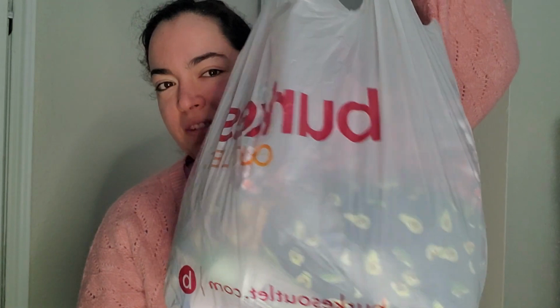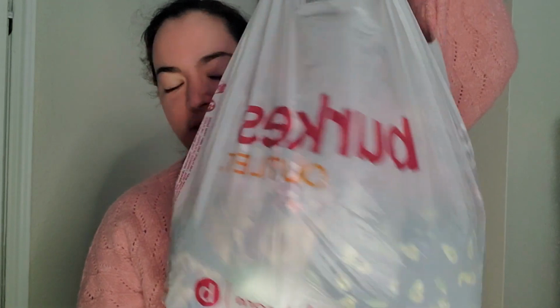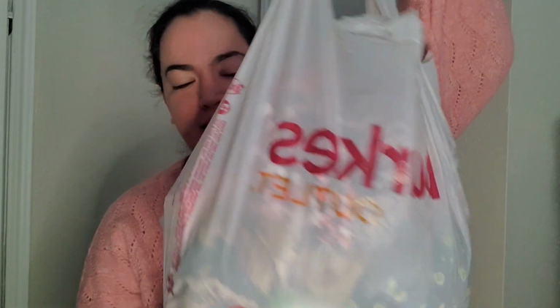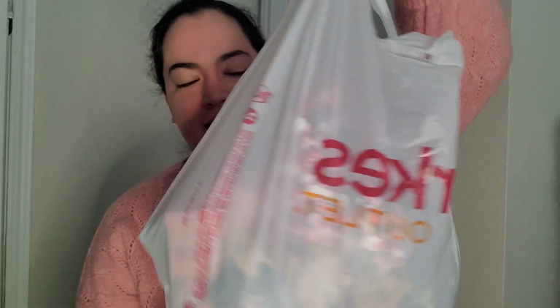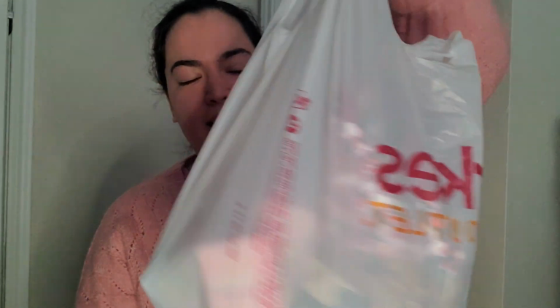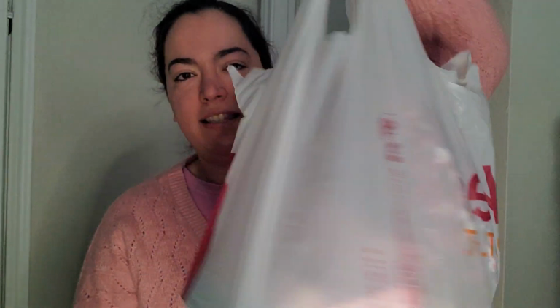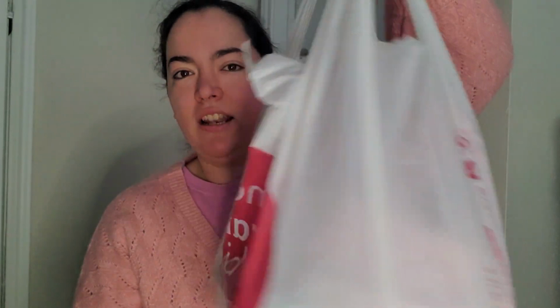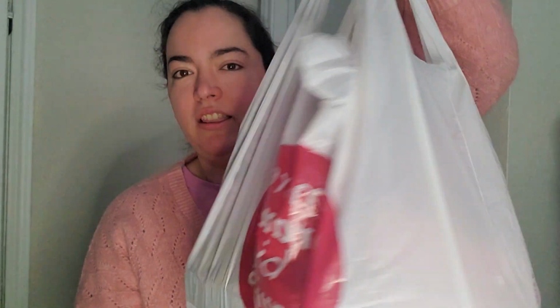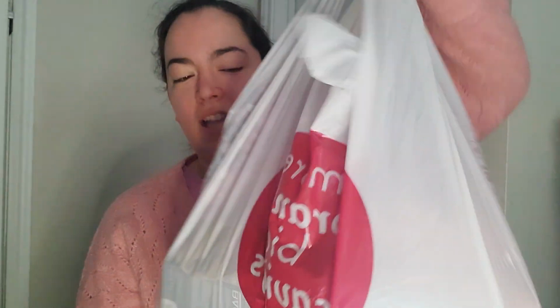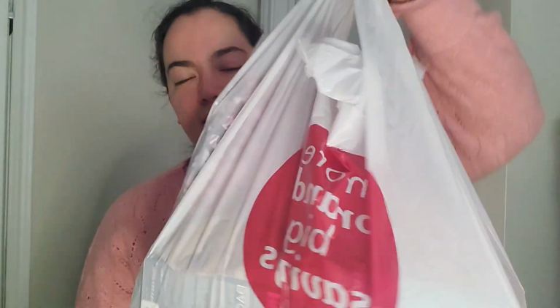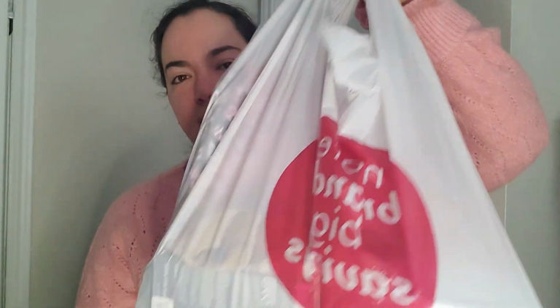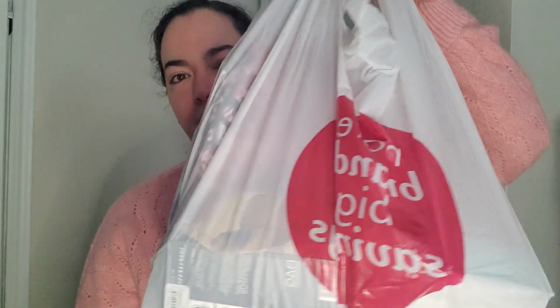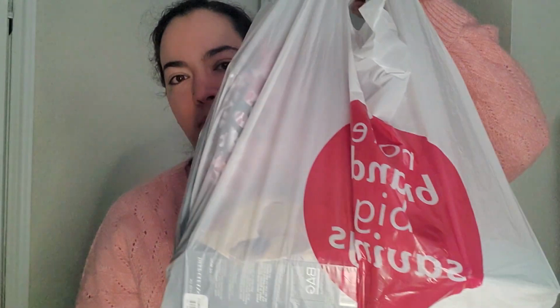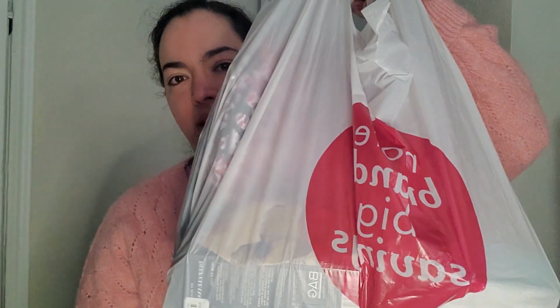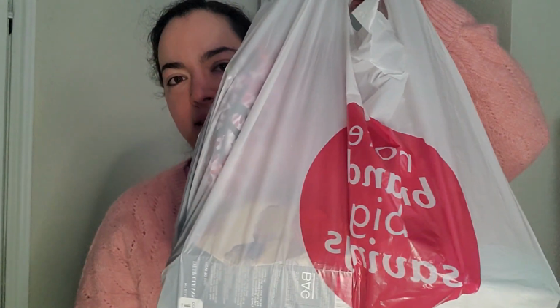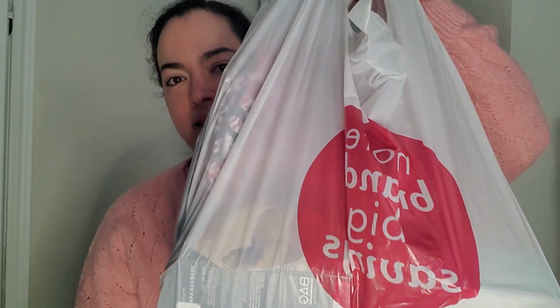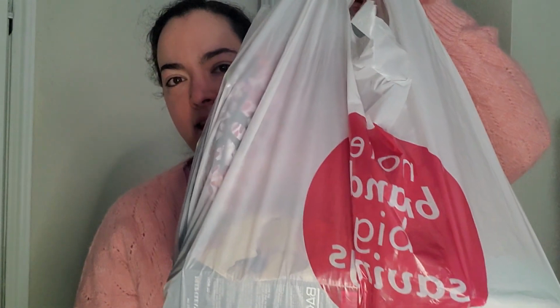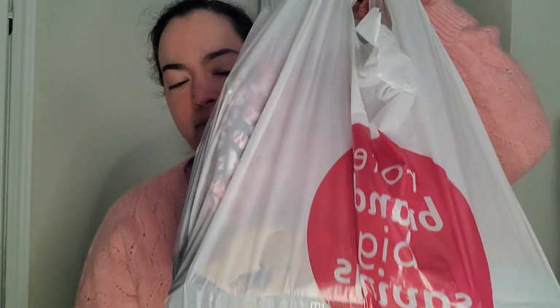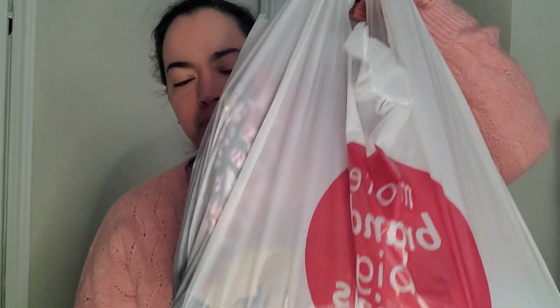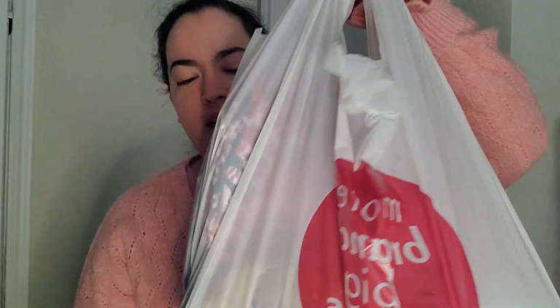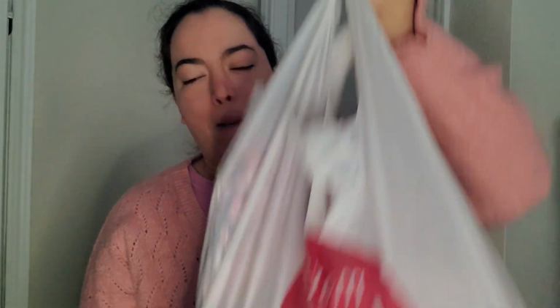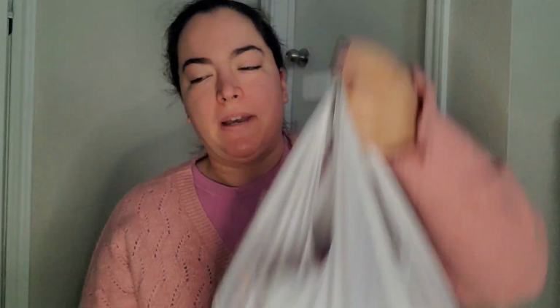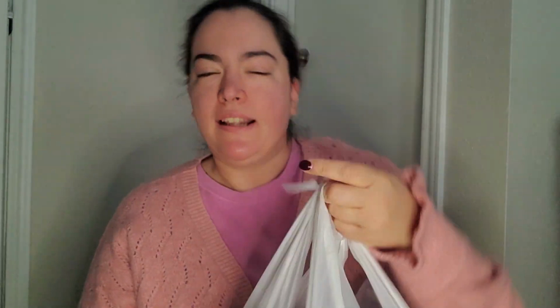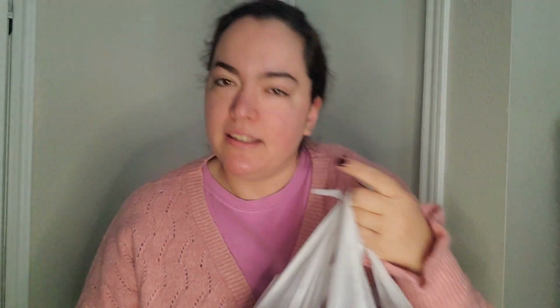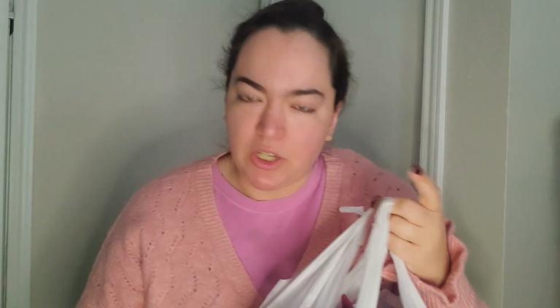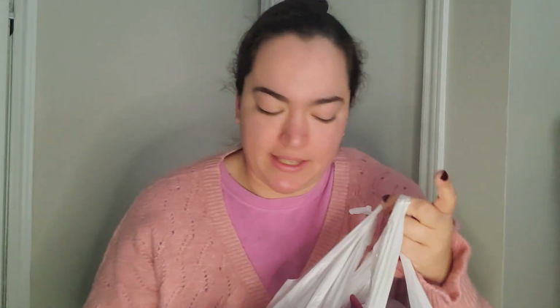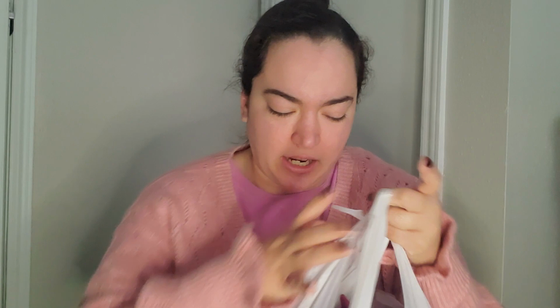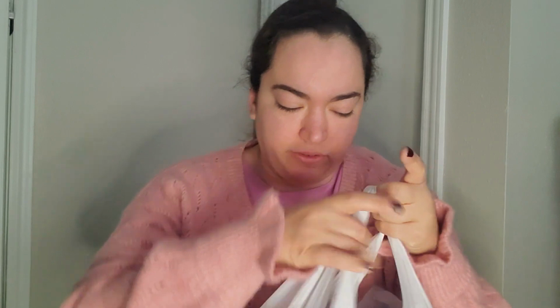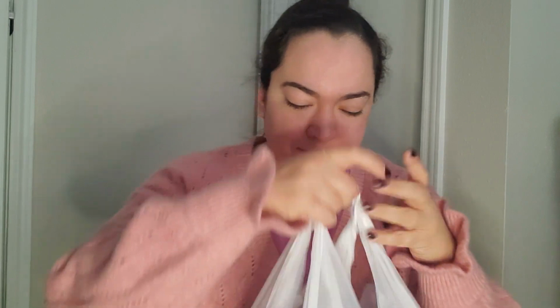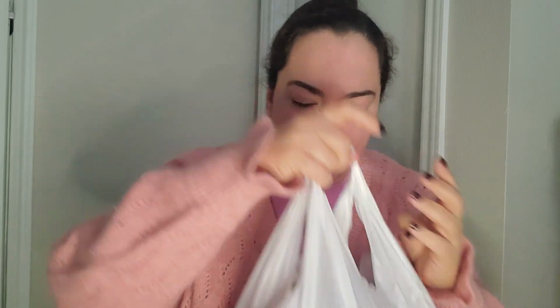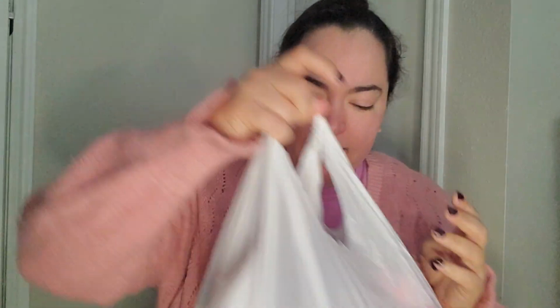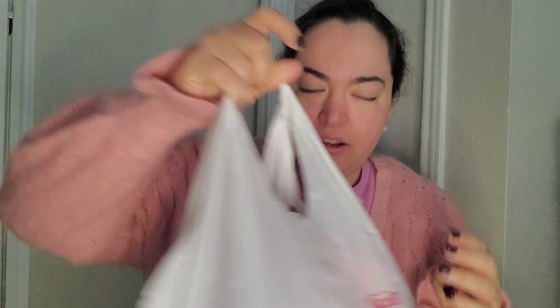I'm so excited. It's not a lot of stuff I bought this time, but some good stuff.